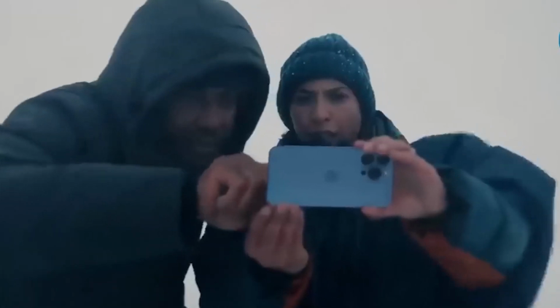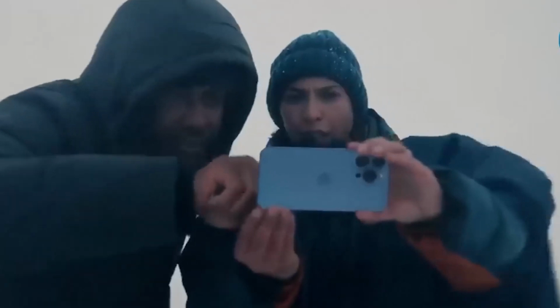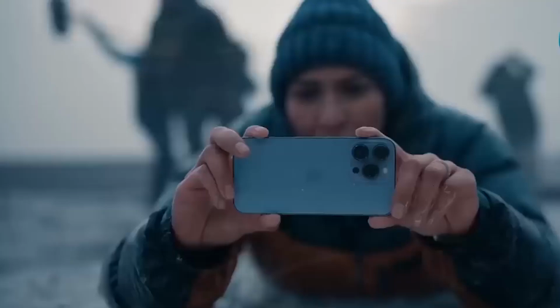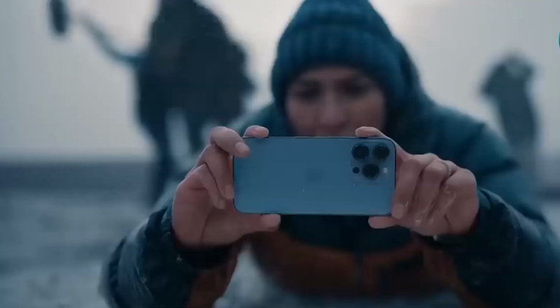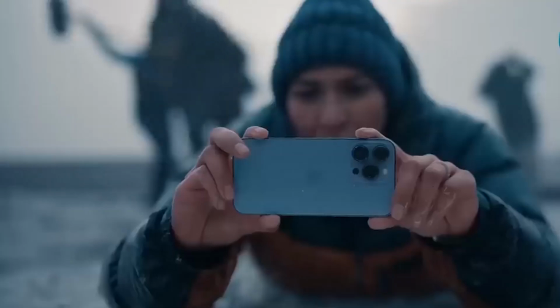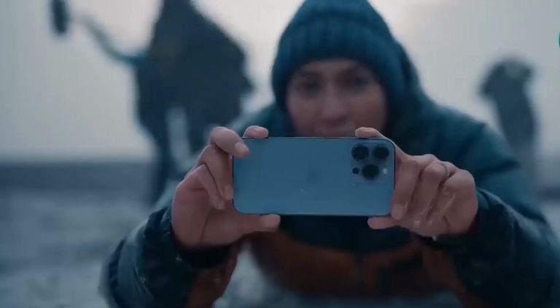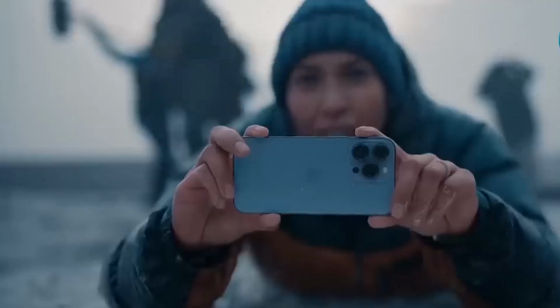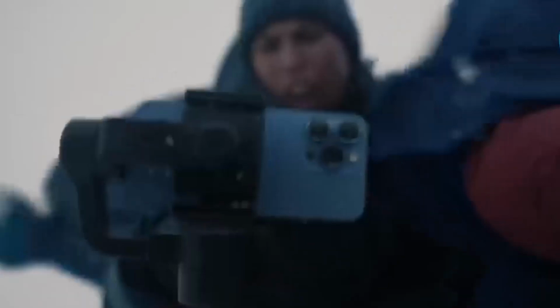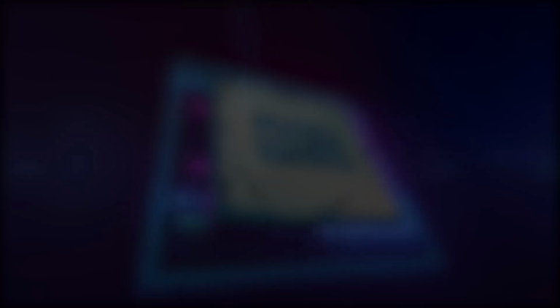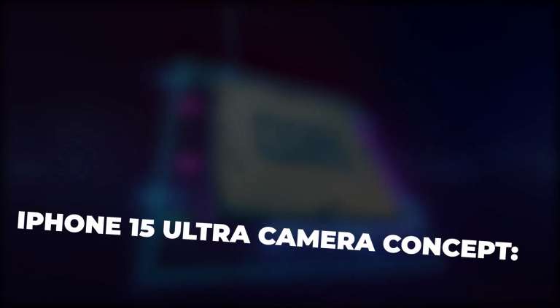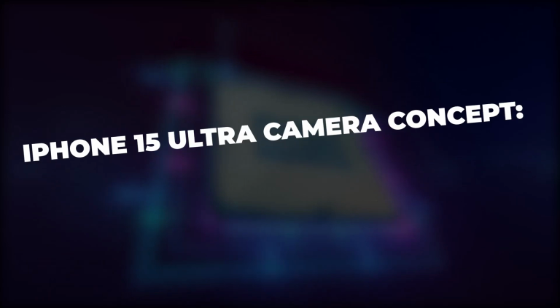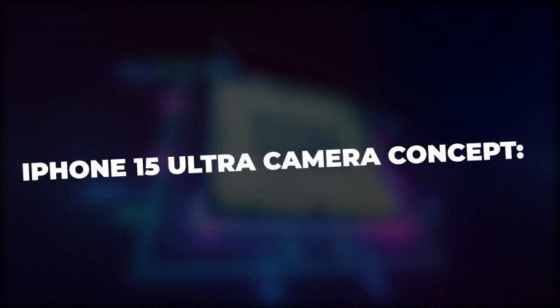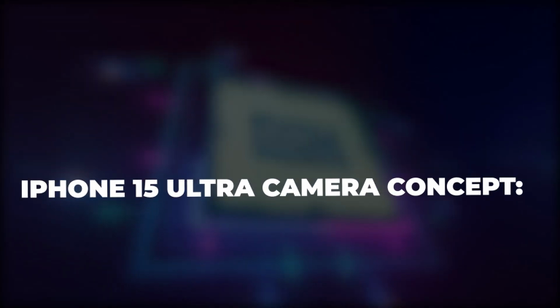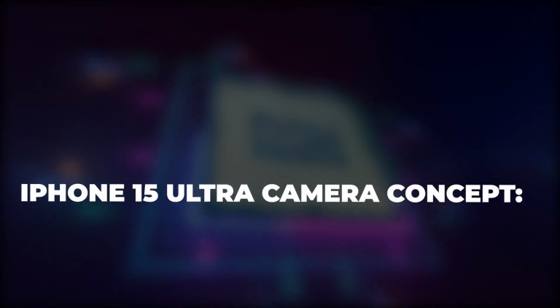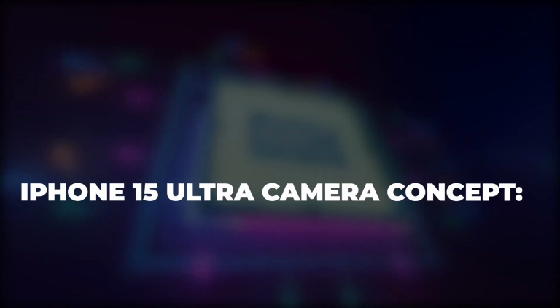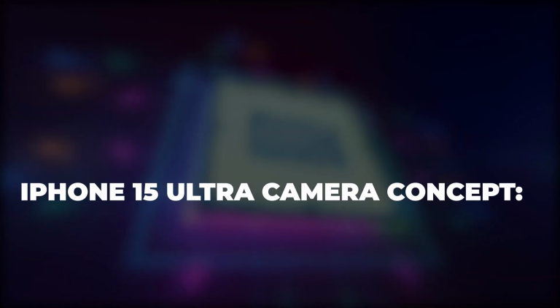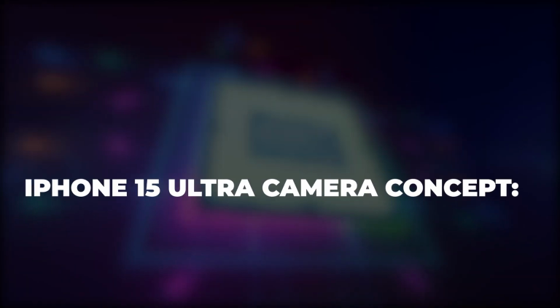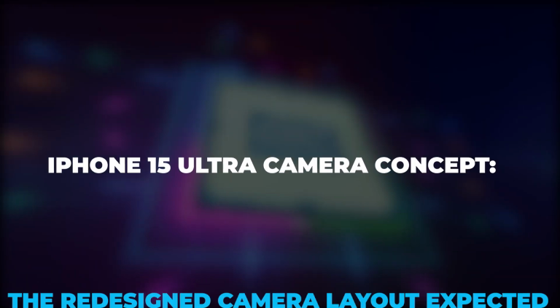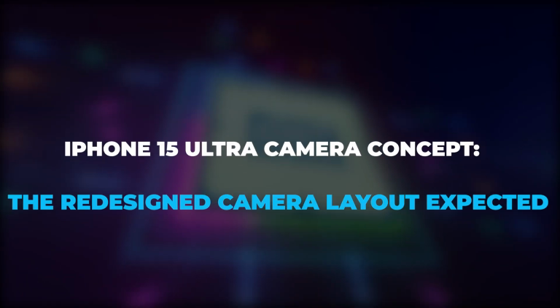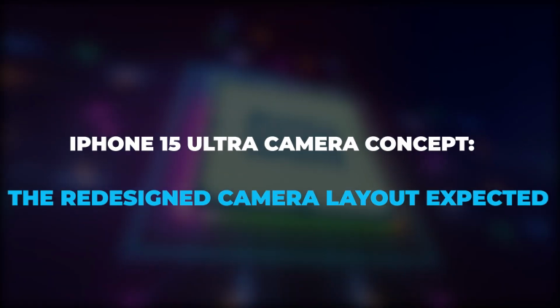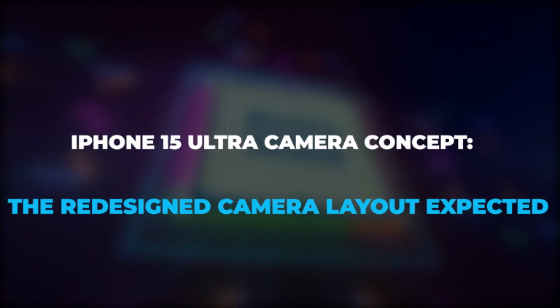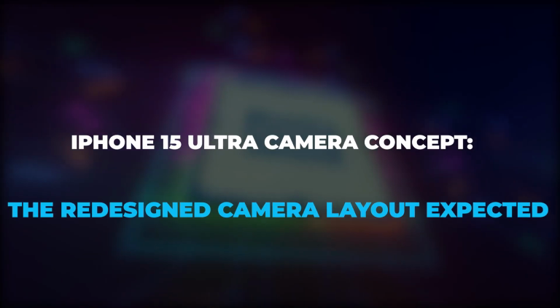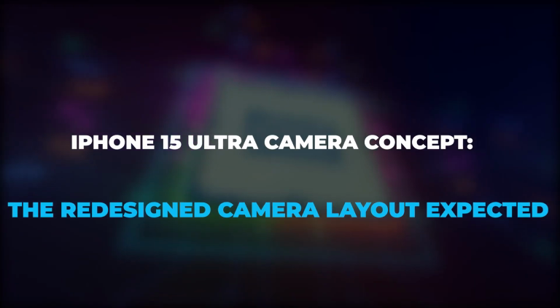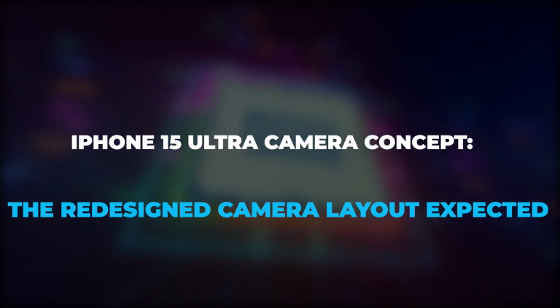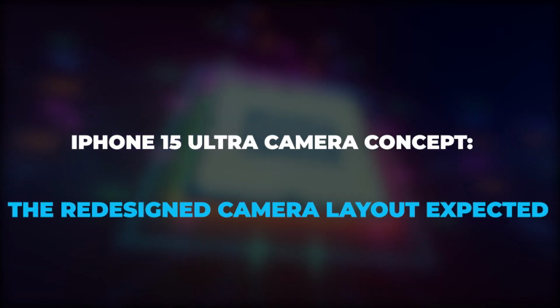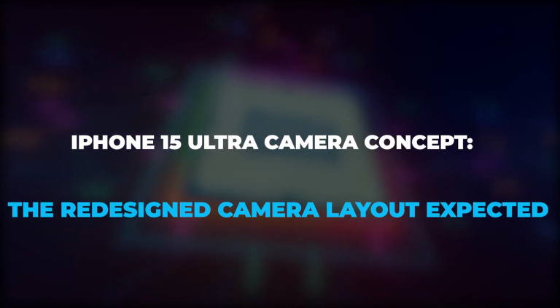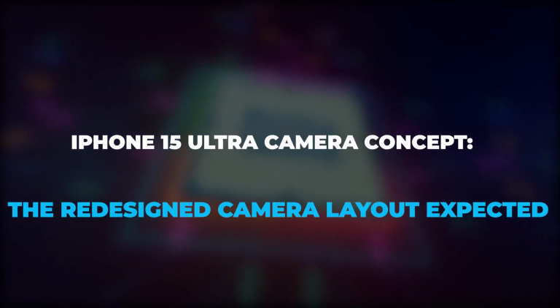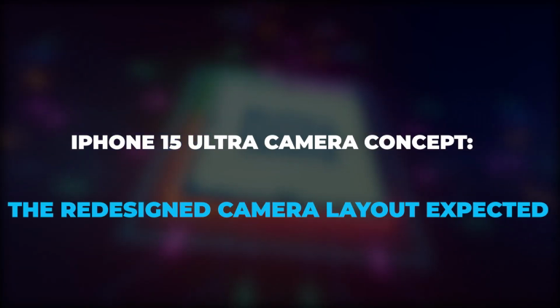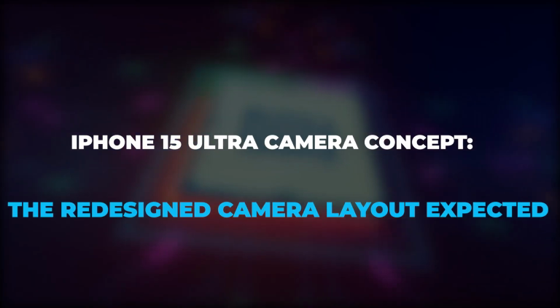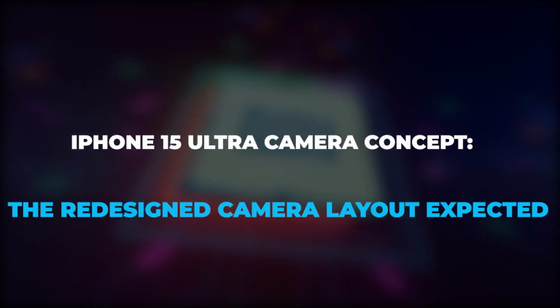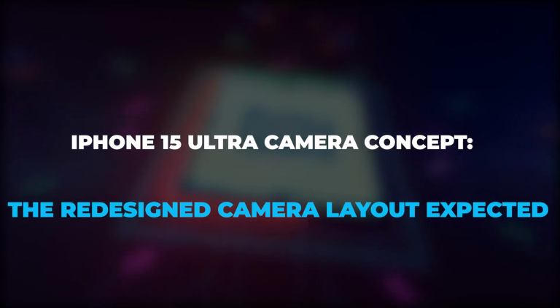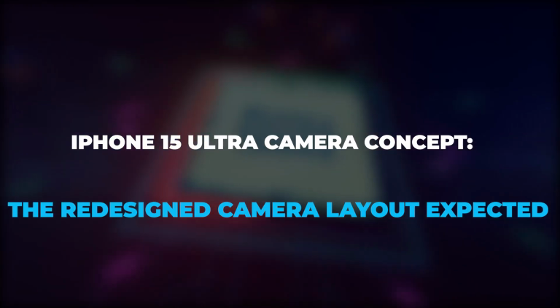In this video, we will be talking about the redesigned camera concept of the iPhone 15 Ultra.